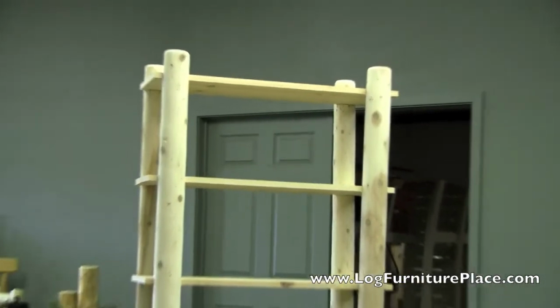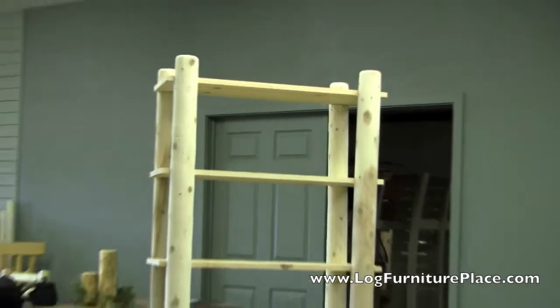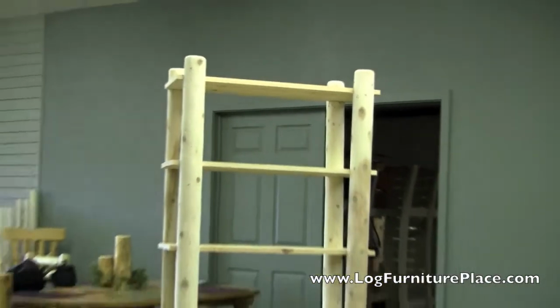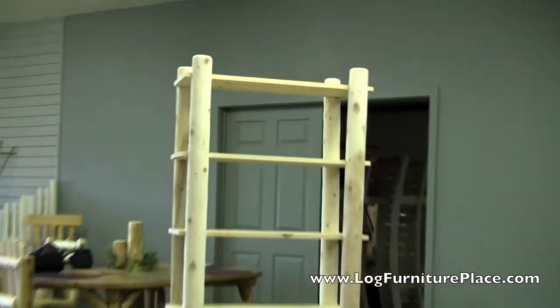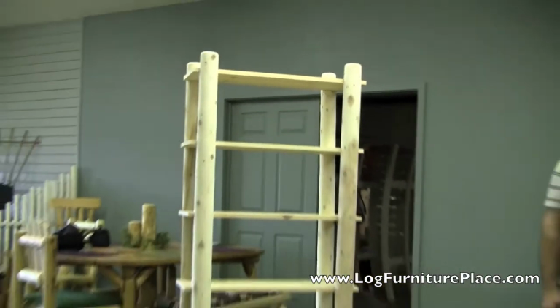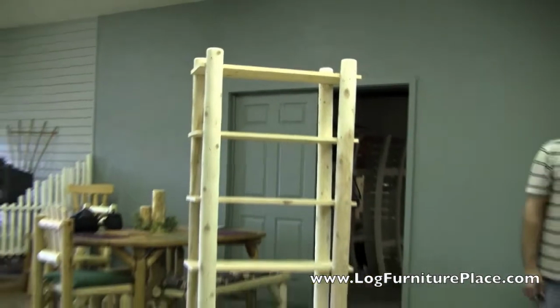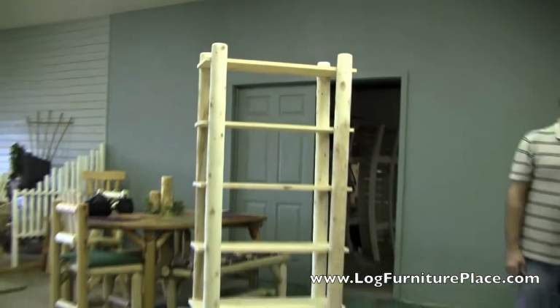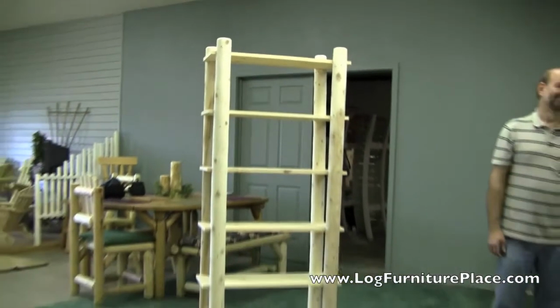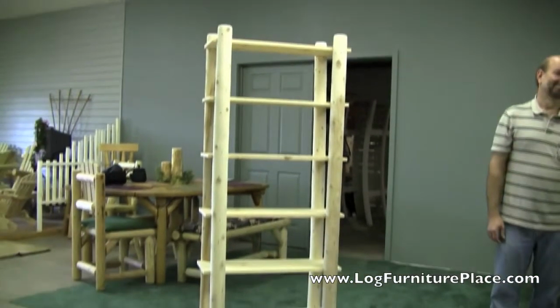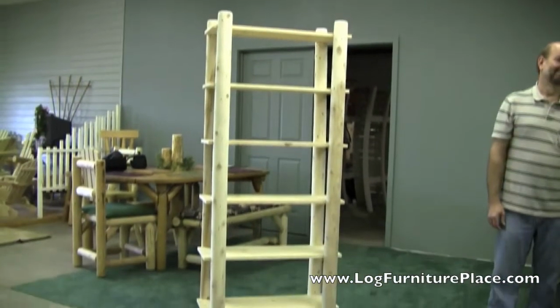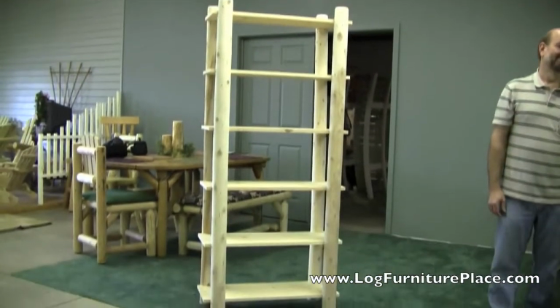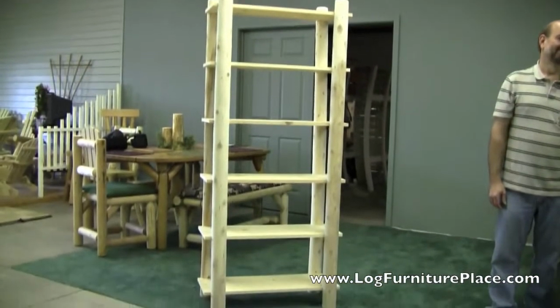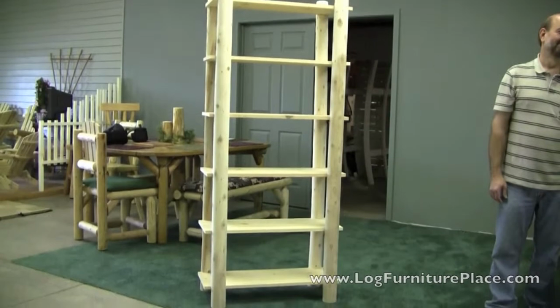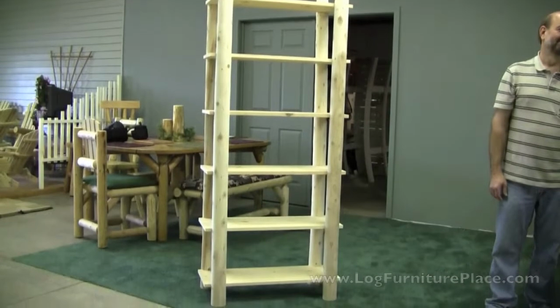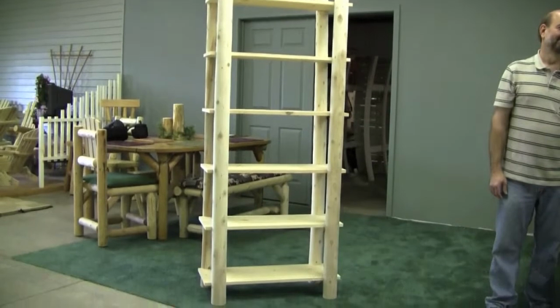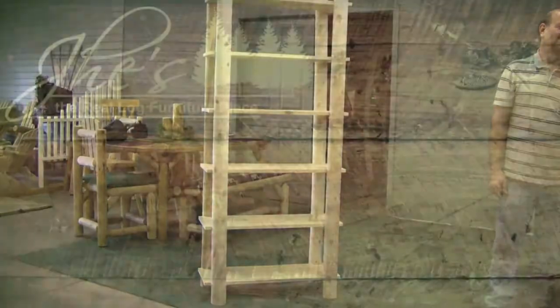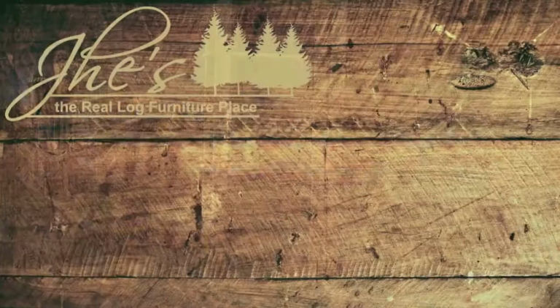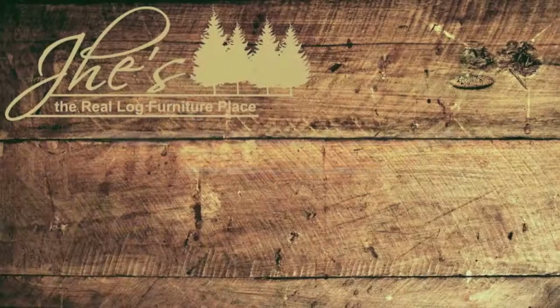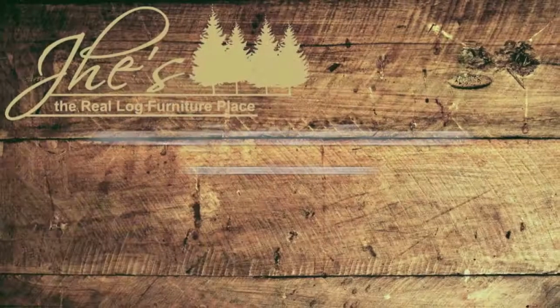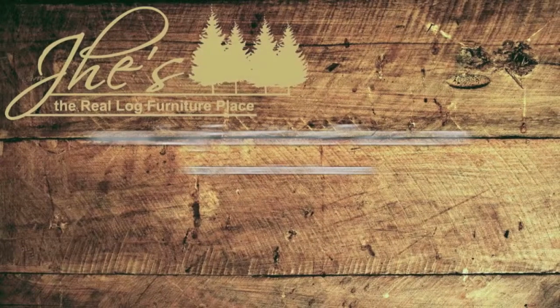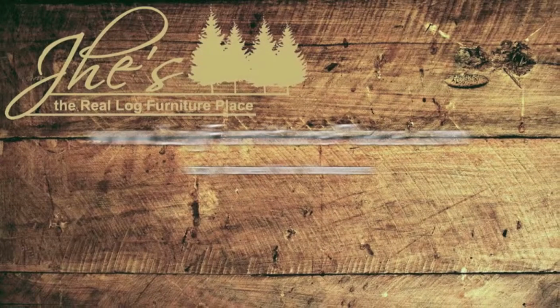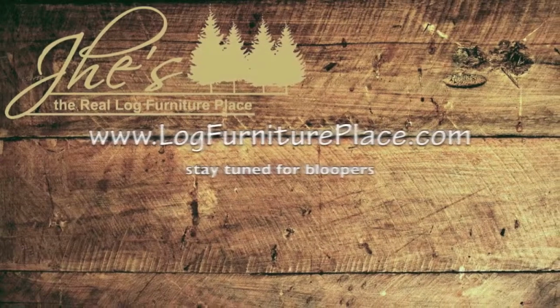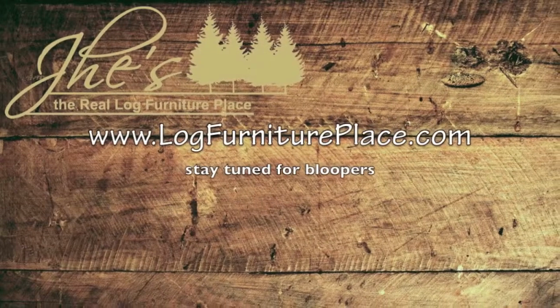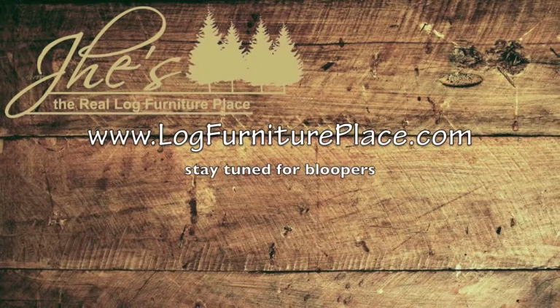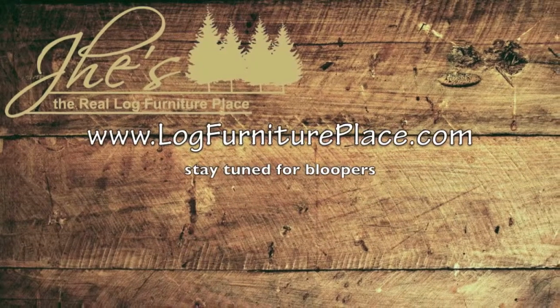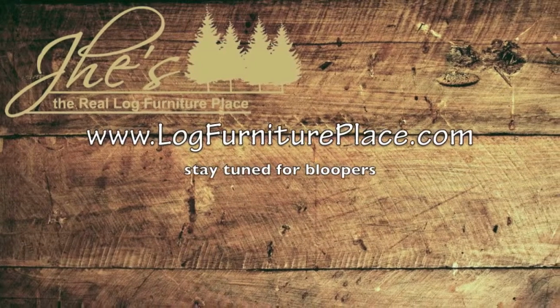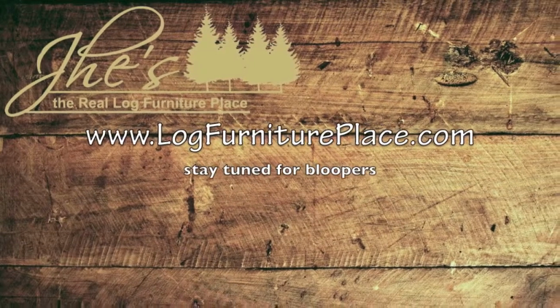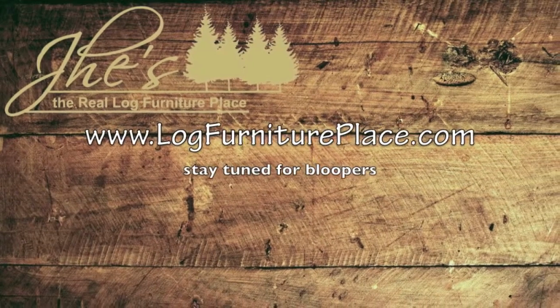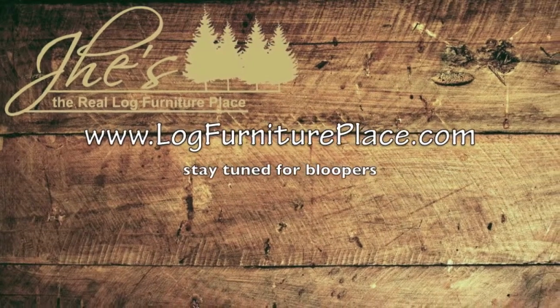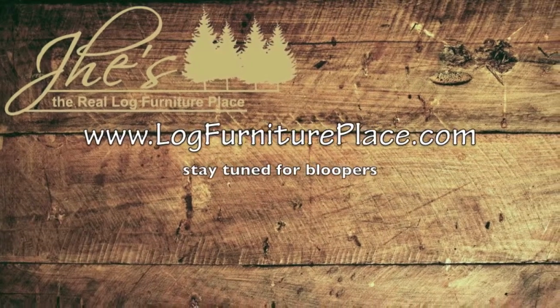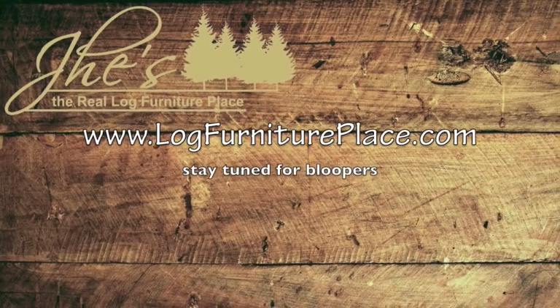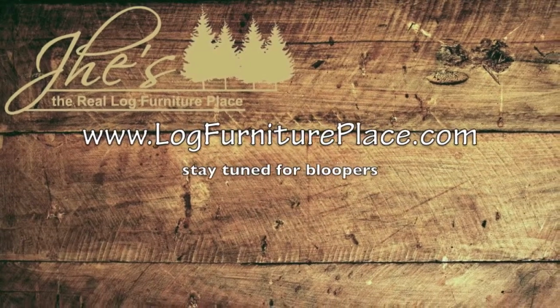Order your bookshelf on our website — that's logfurnitureplace.com.